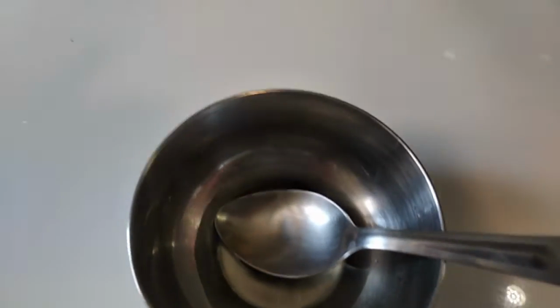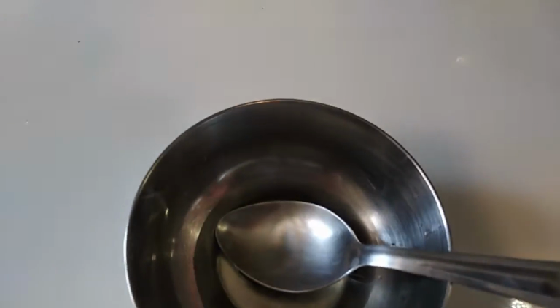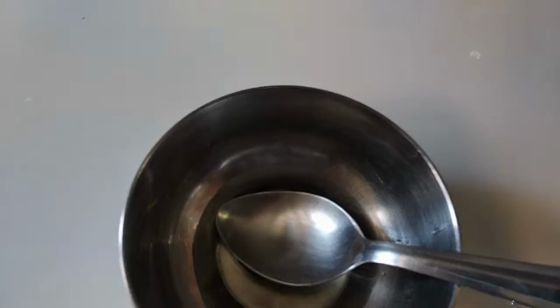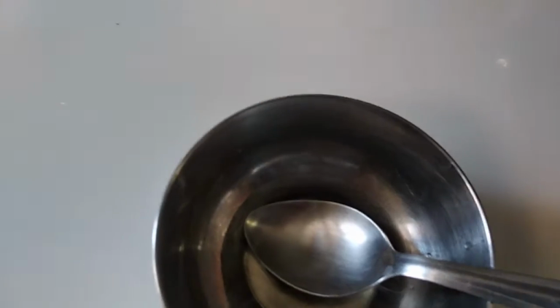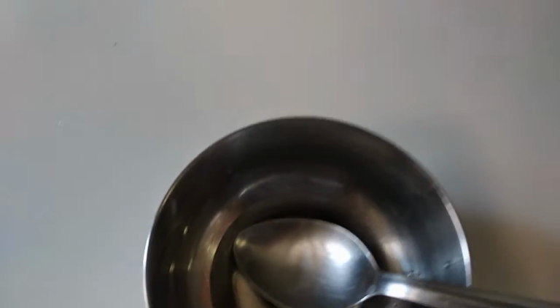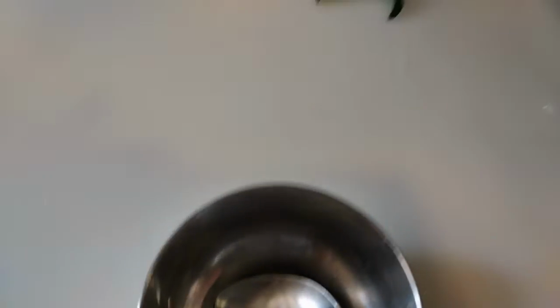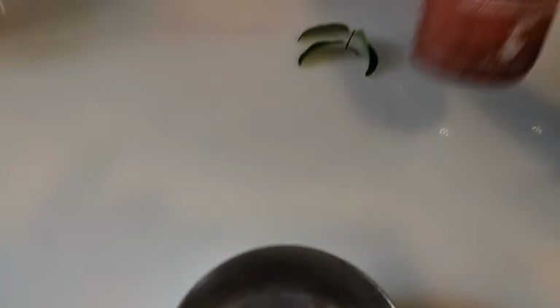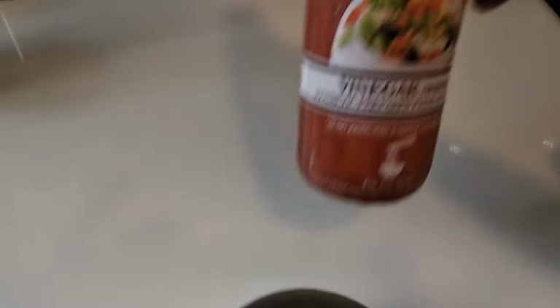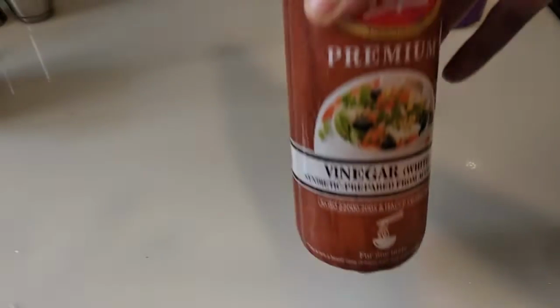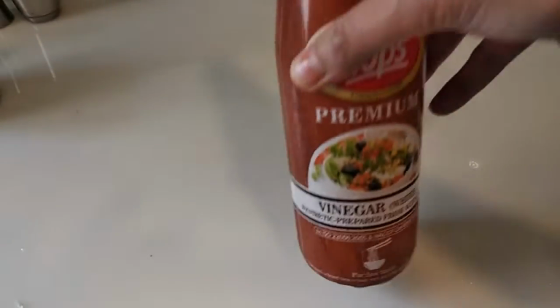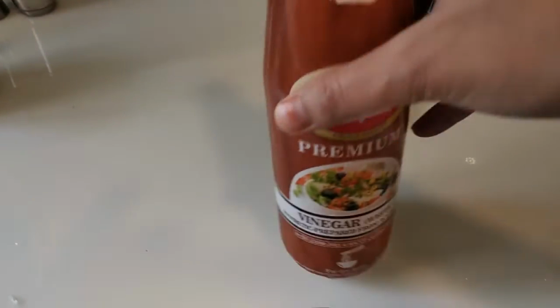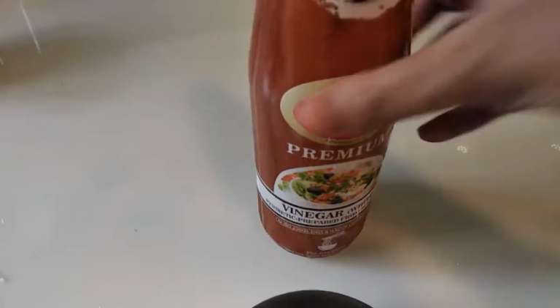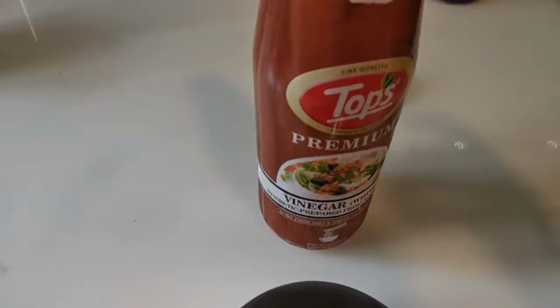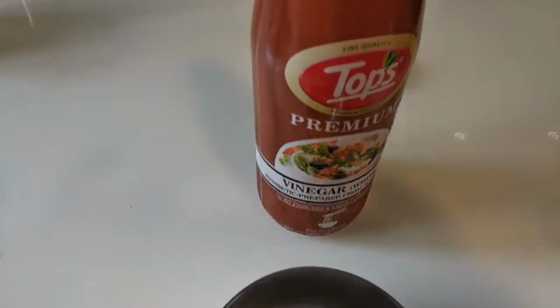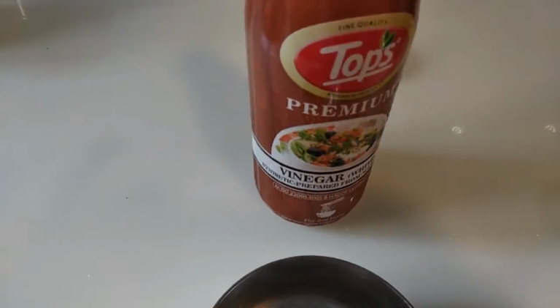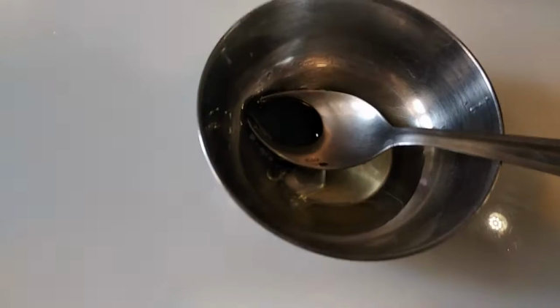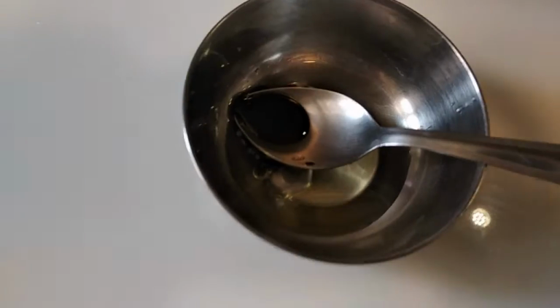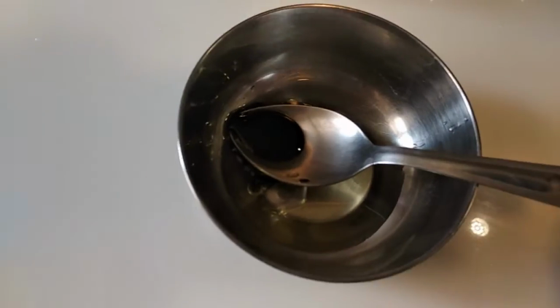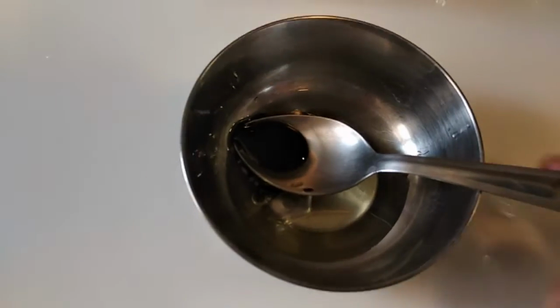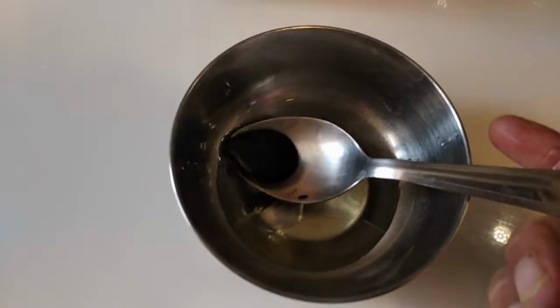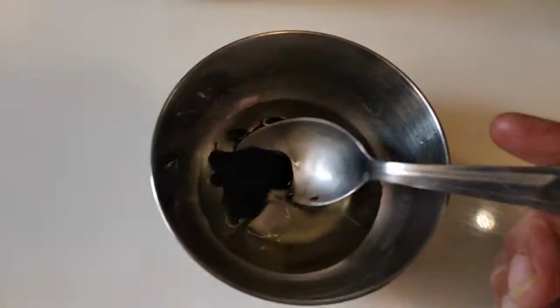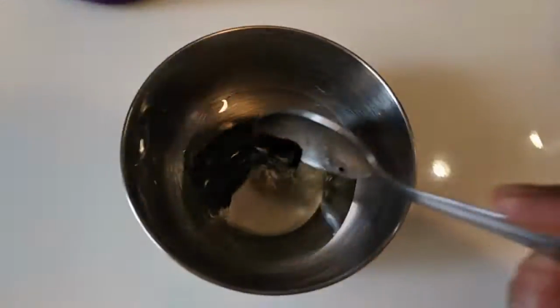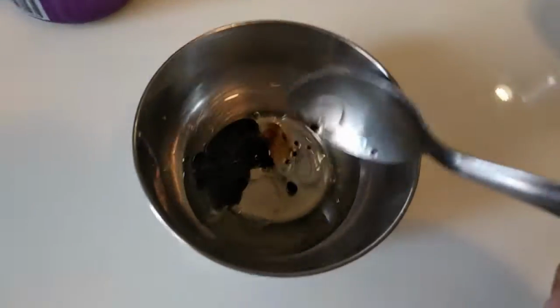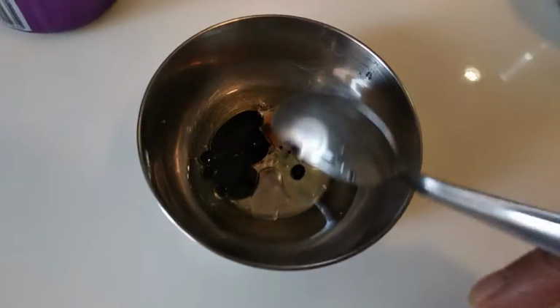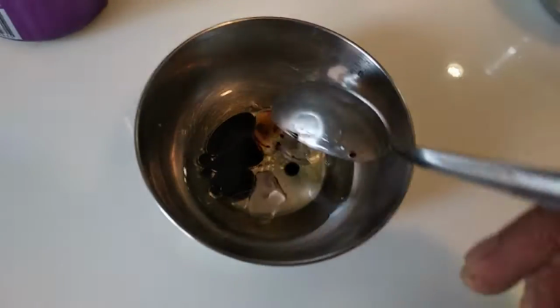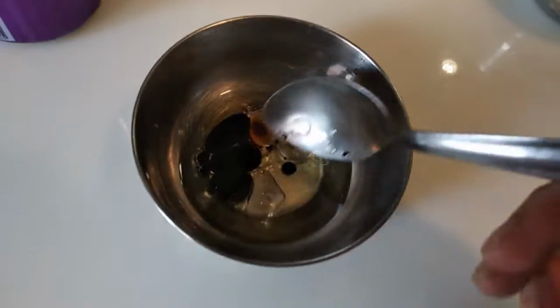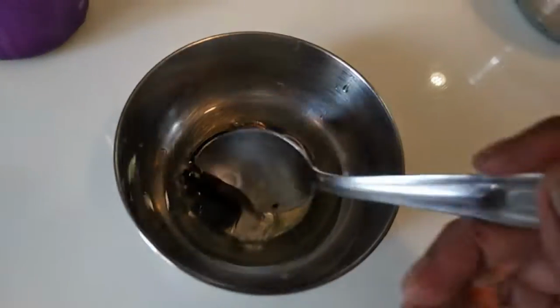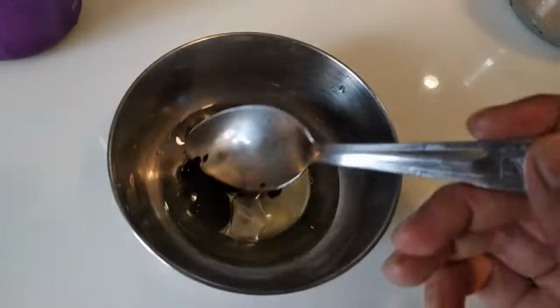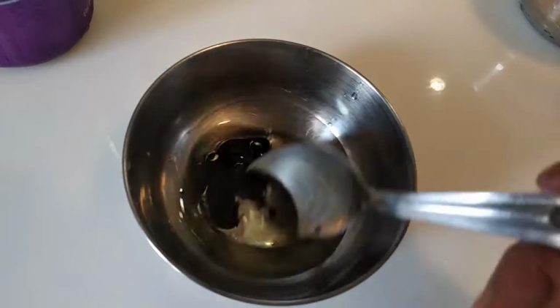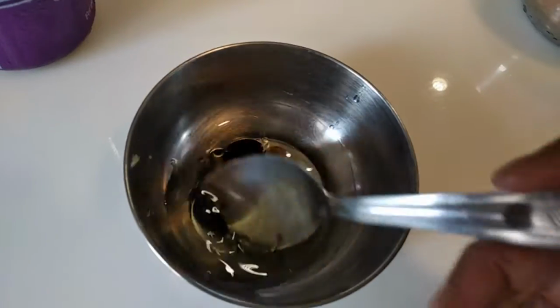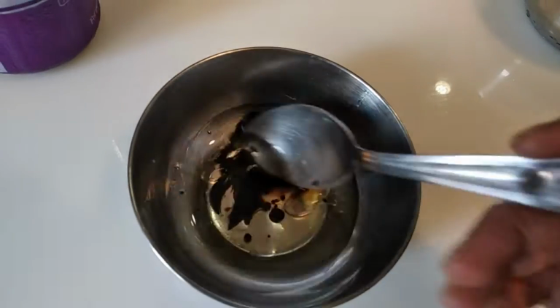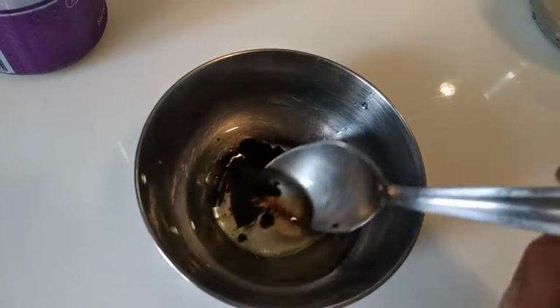I will add vinegar. I have also added soya sauce.